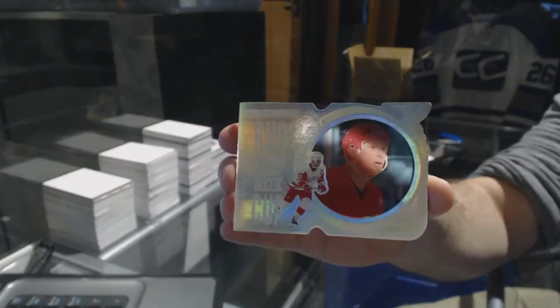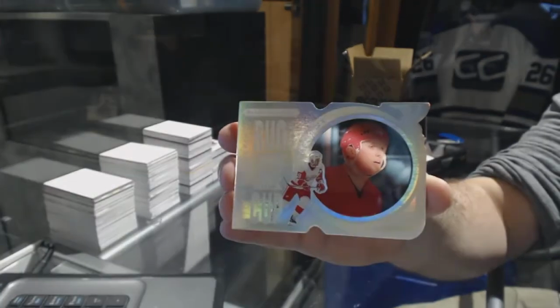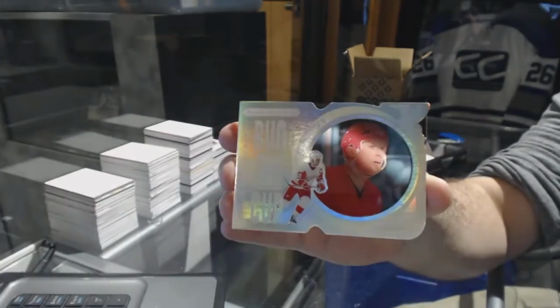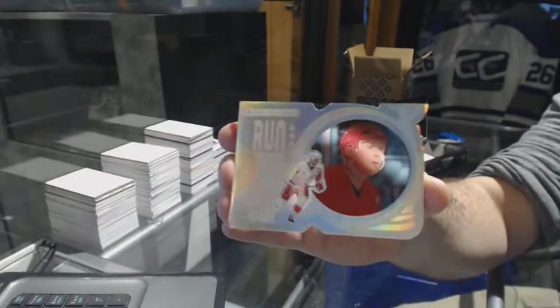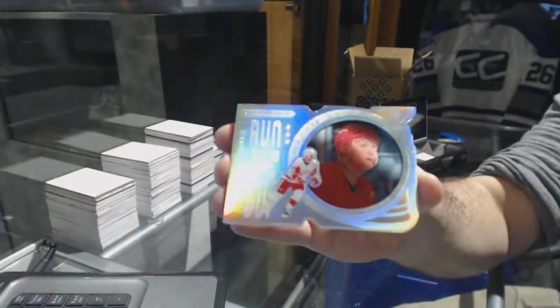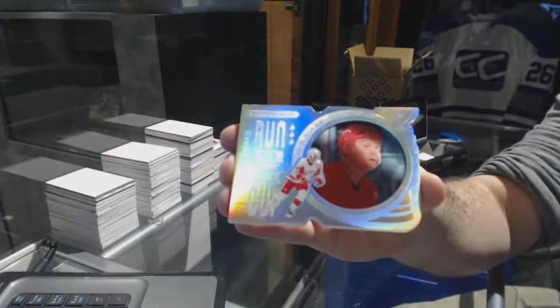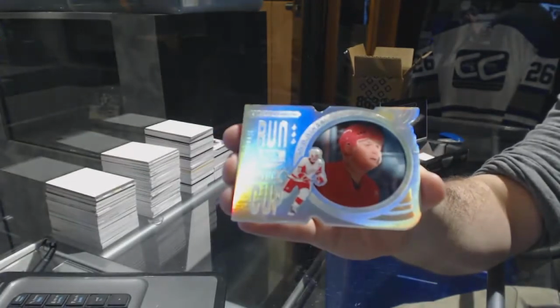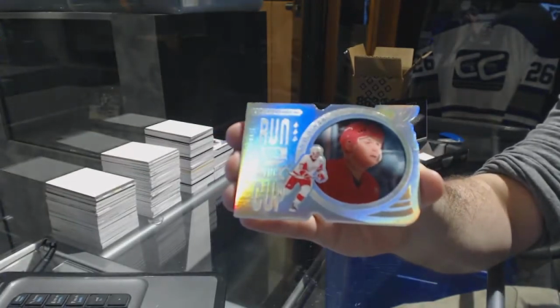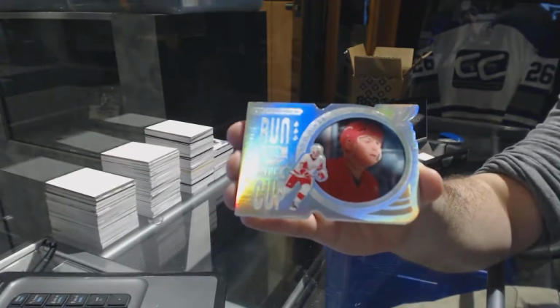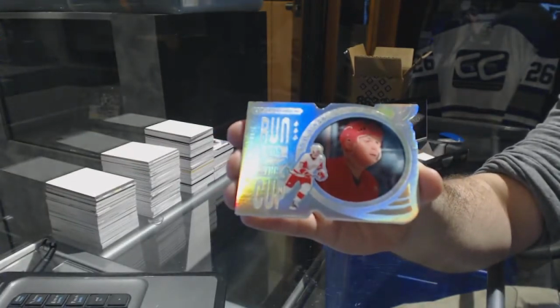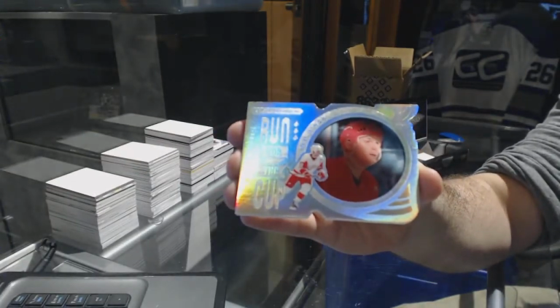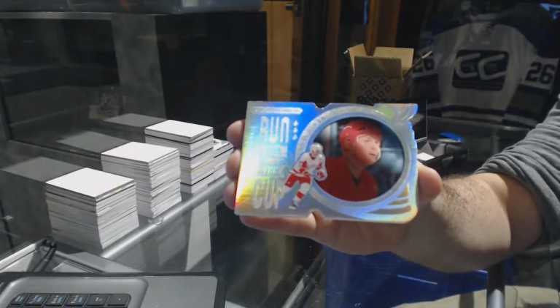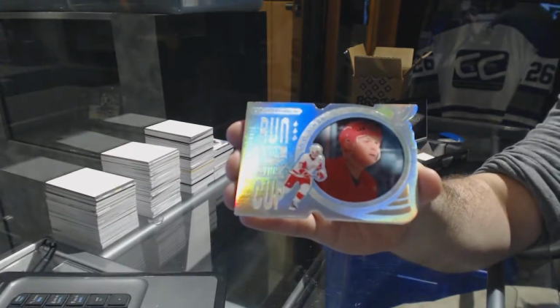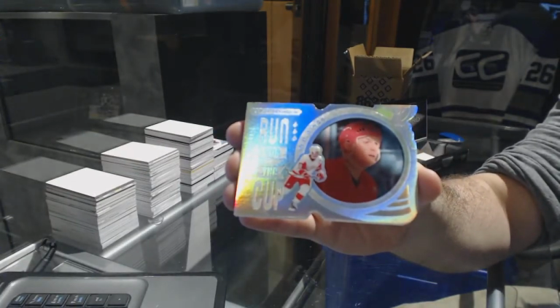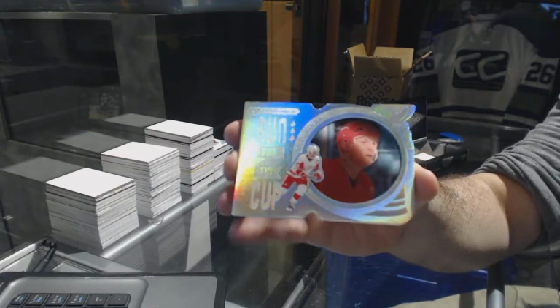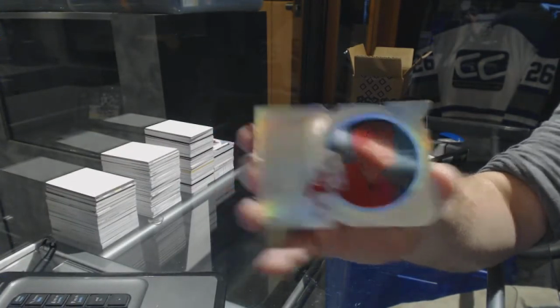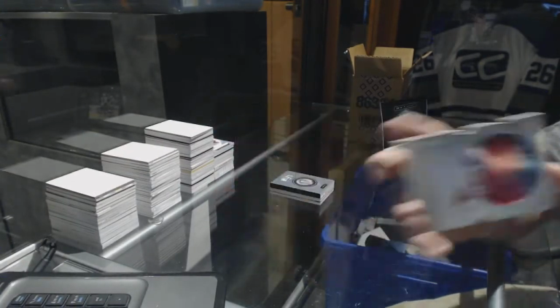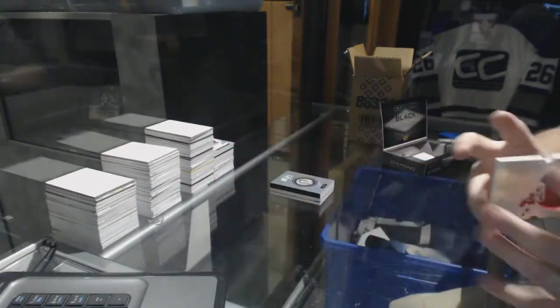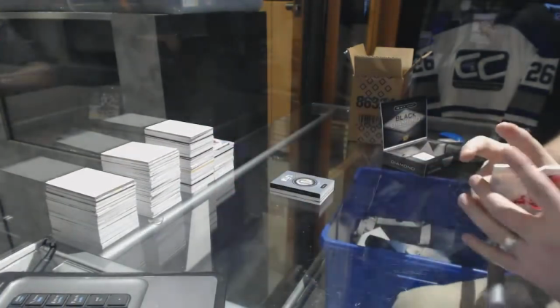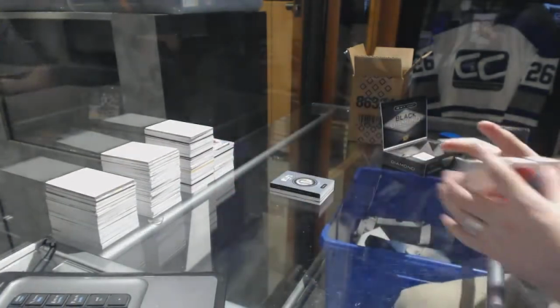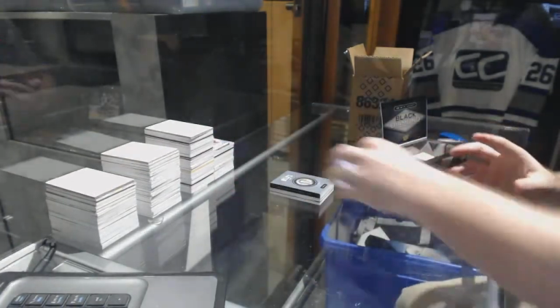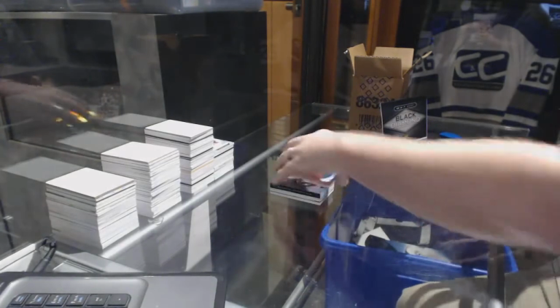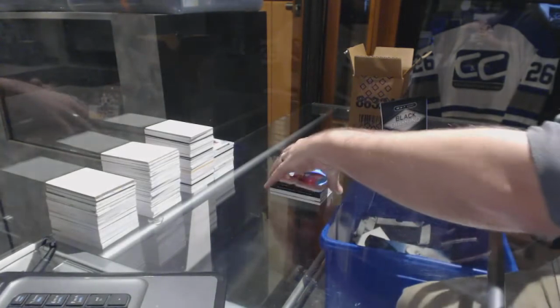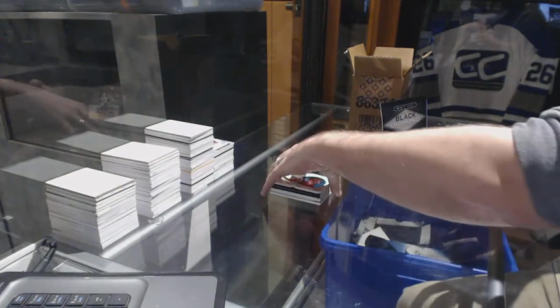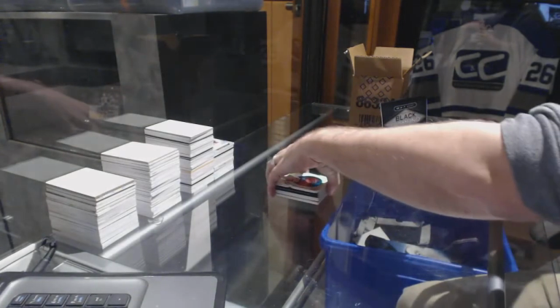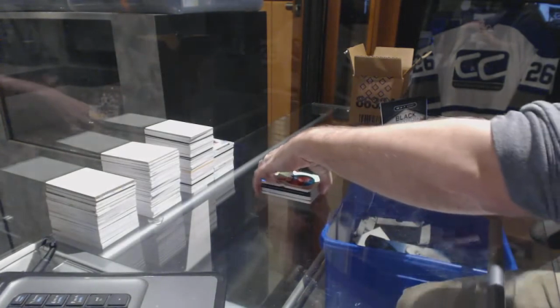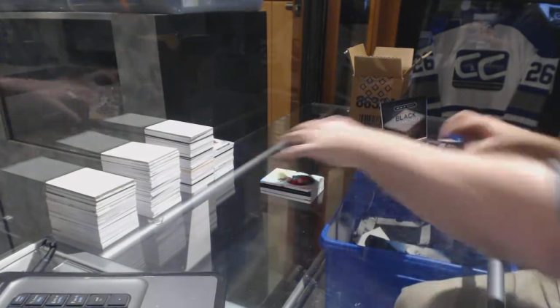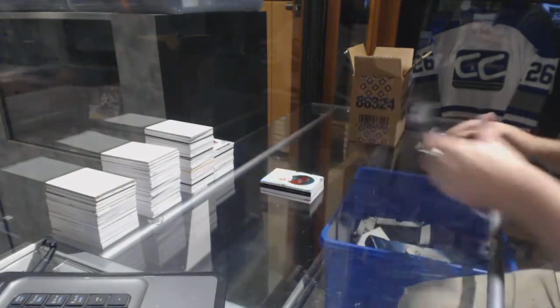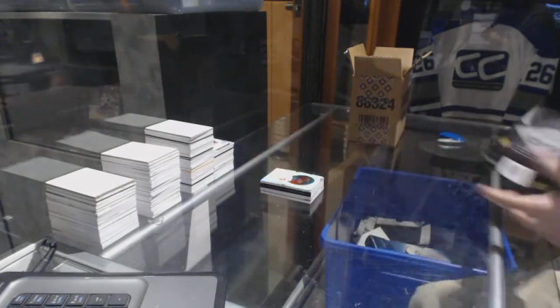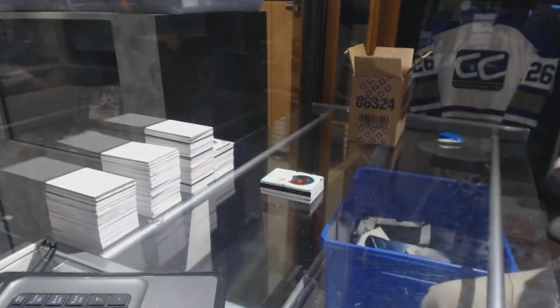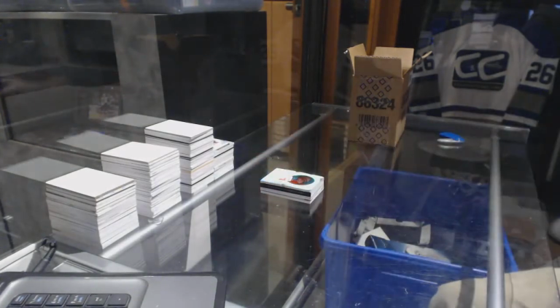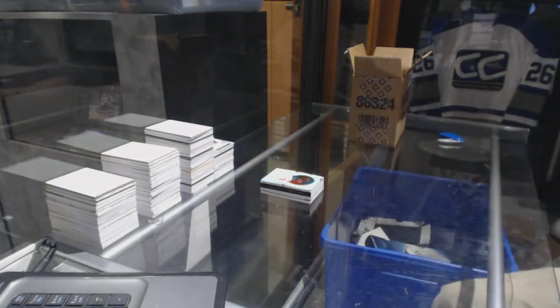For the Red Wings, a Run for the Cup number 299, Steve Yzerman. Steve Yzerman, Run for the Cup.